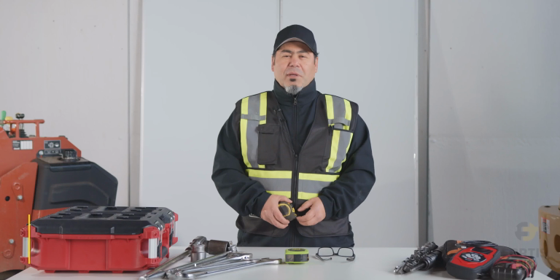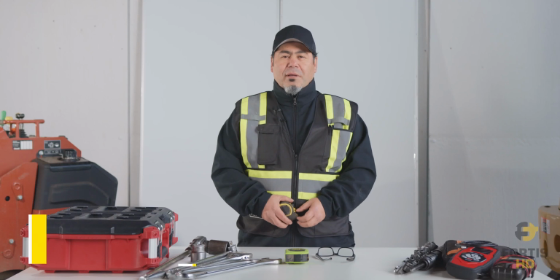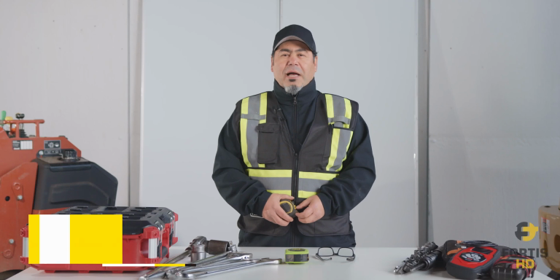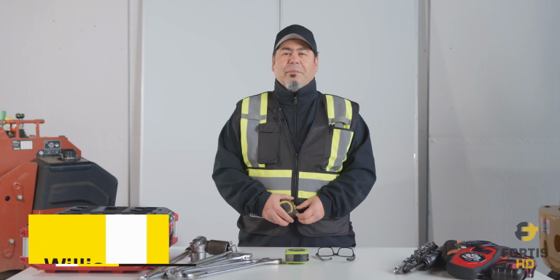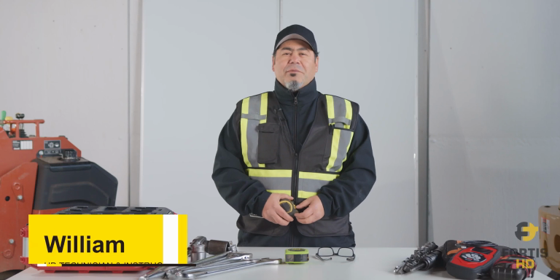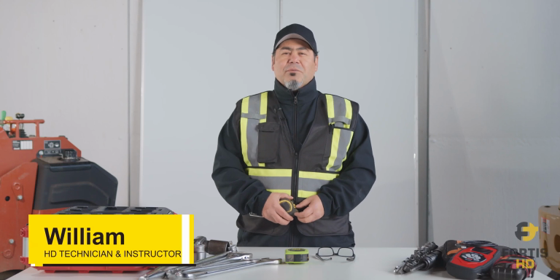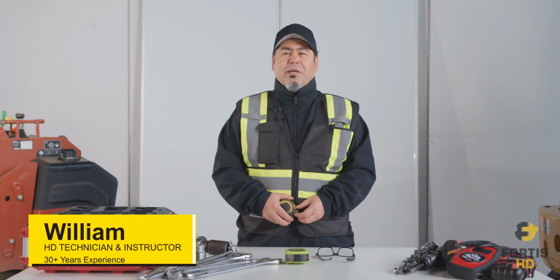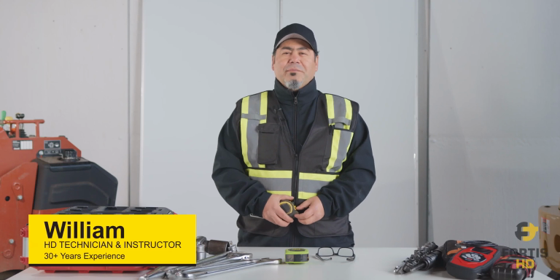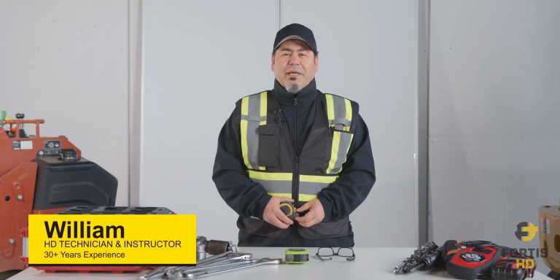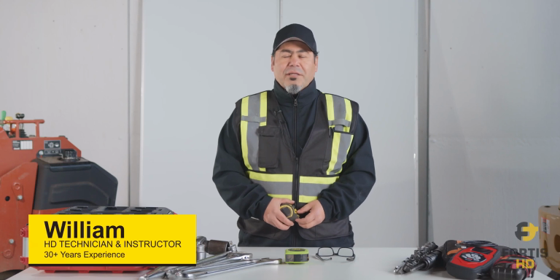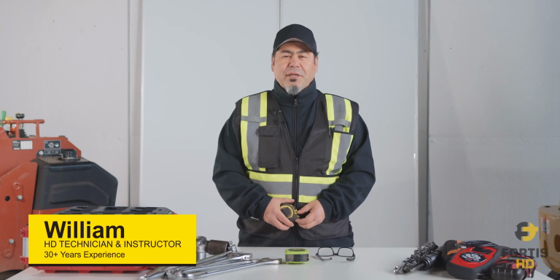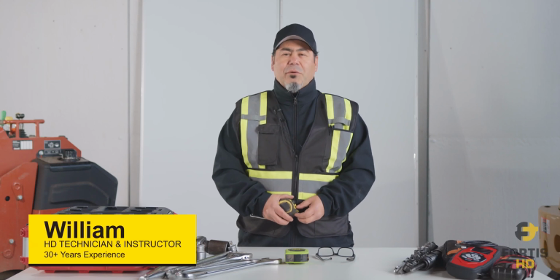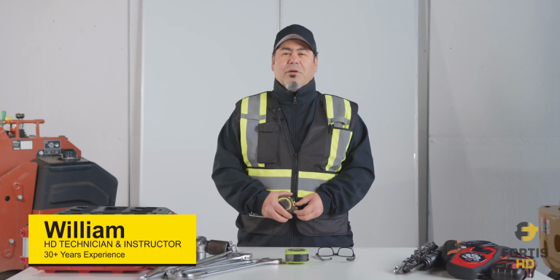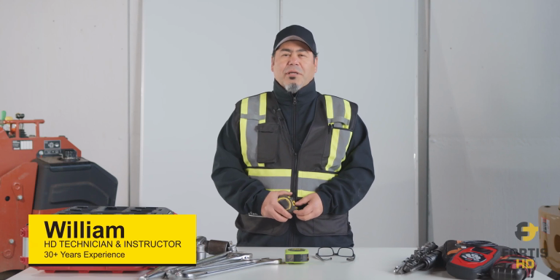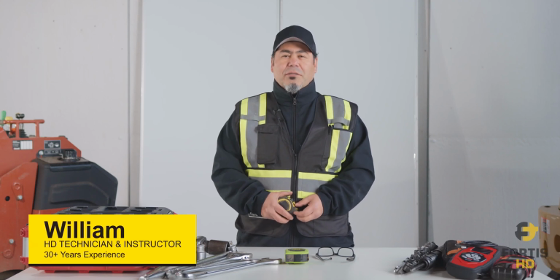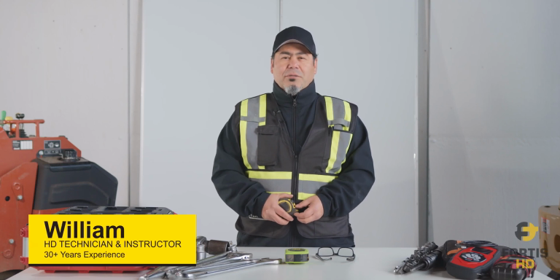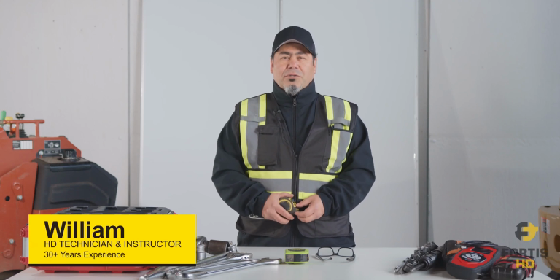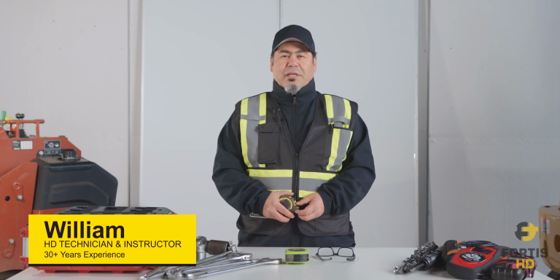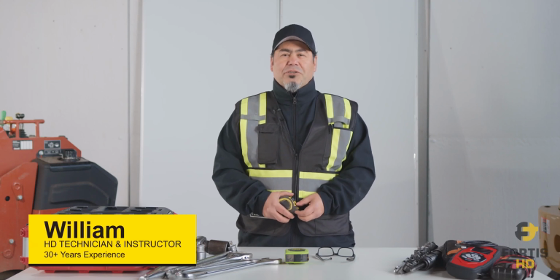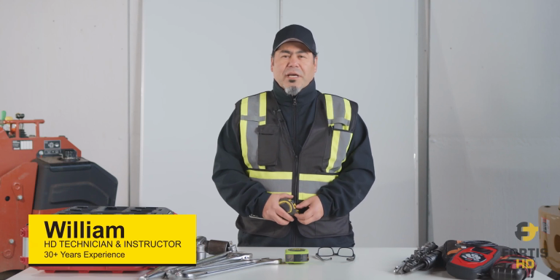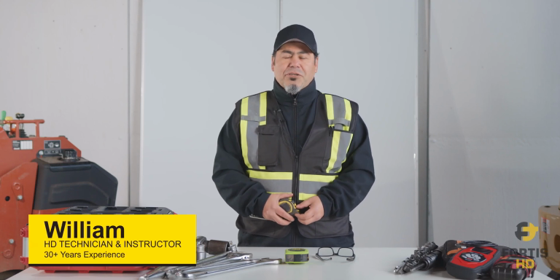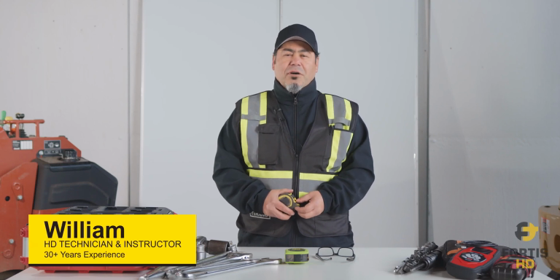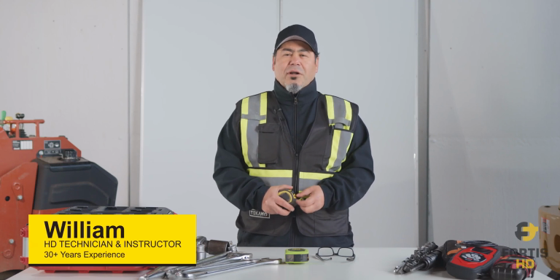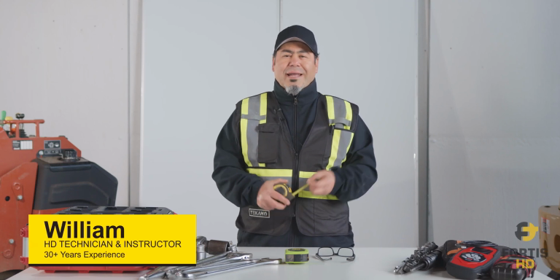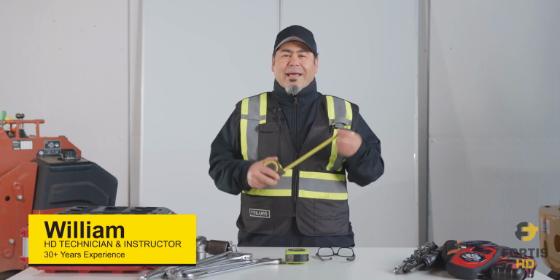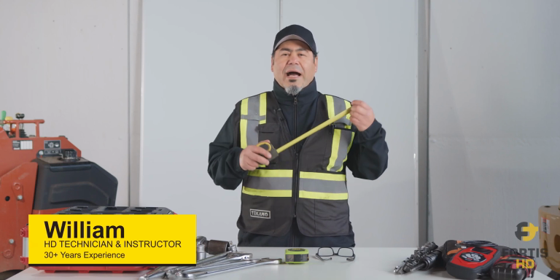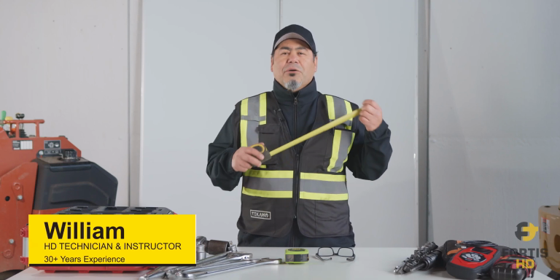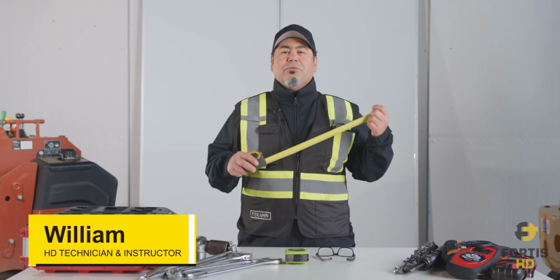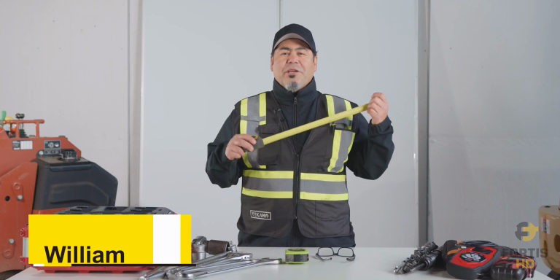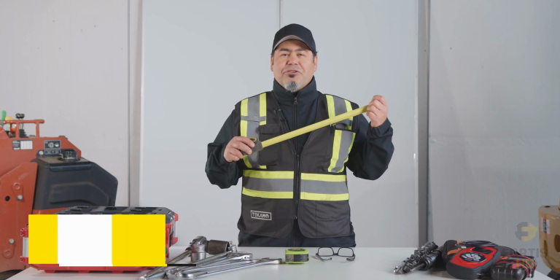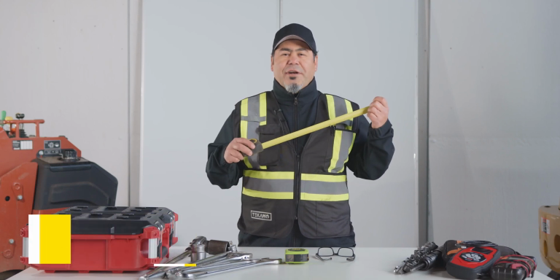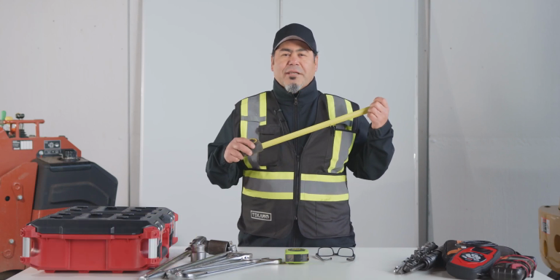Hi, my name is William and today we're going to do an introduction on how to measure tracks.